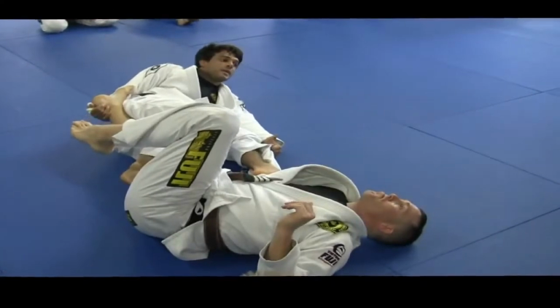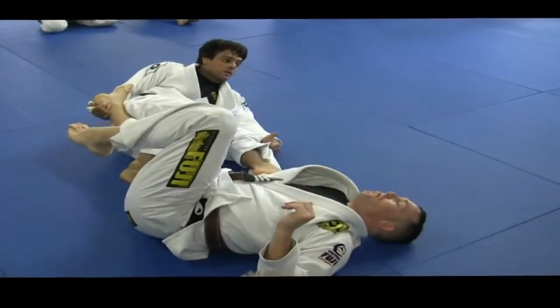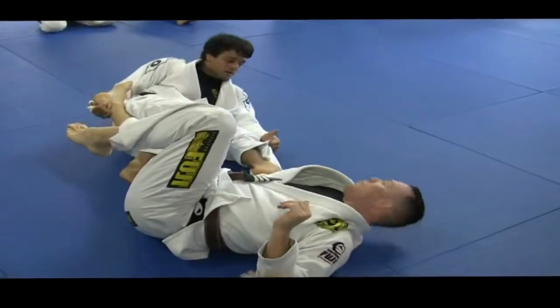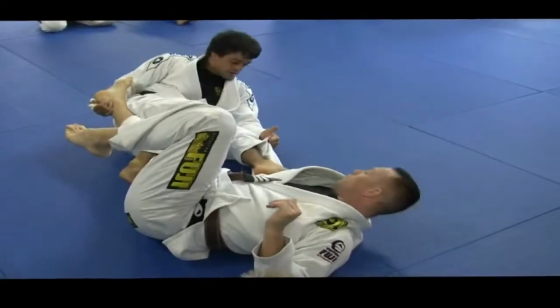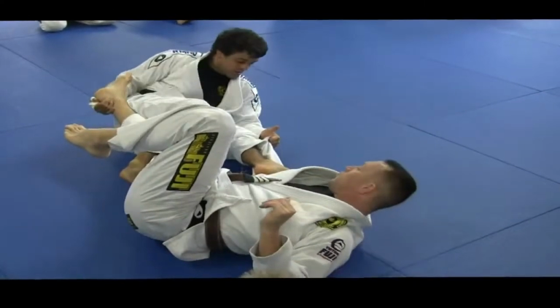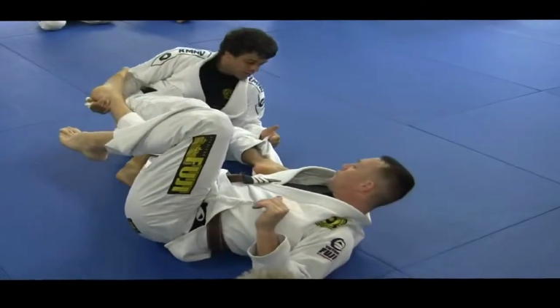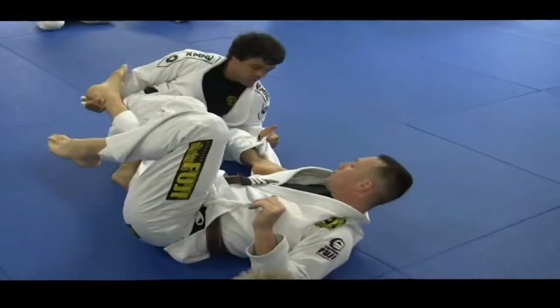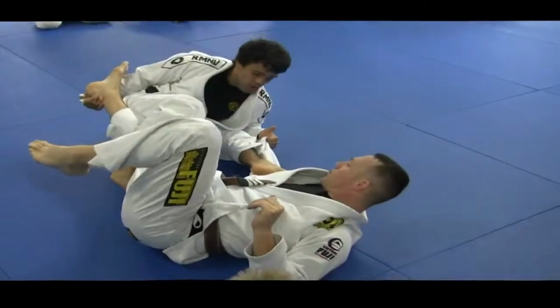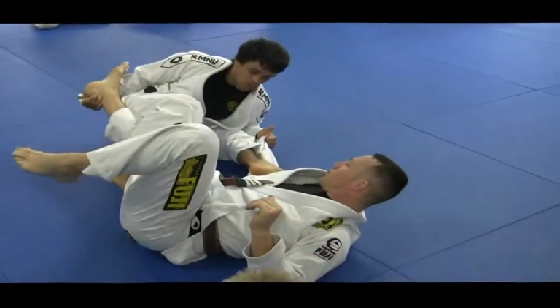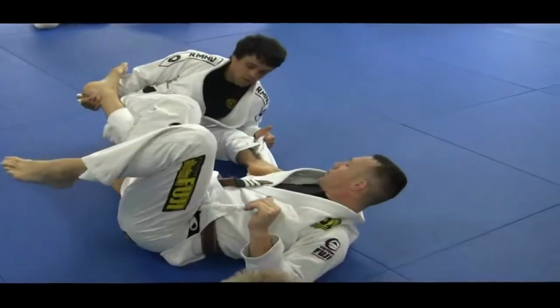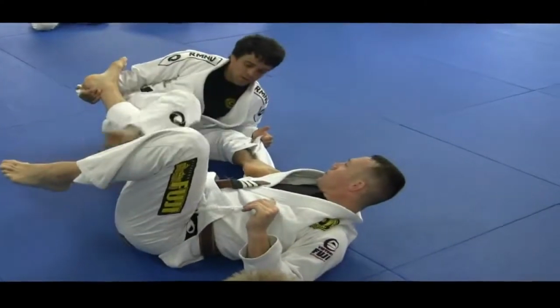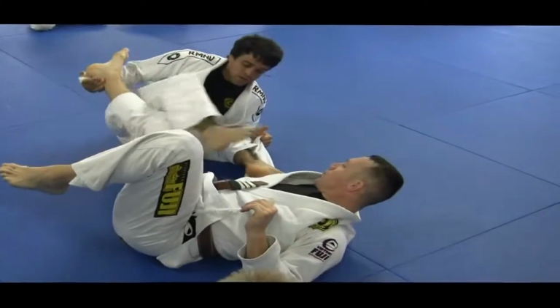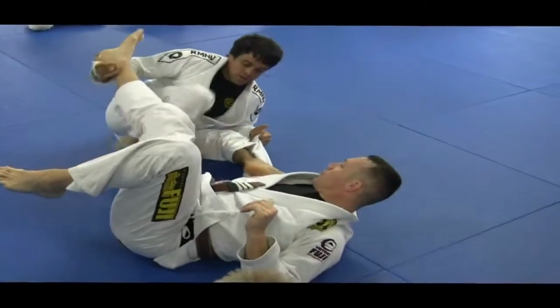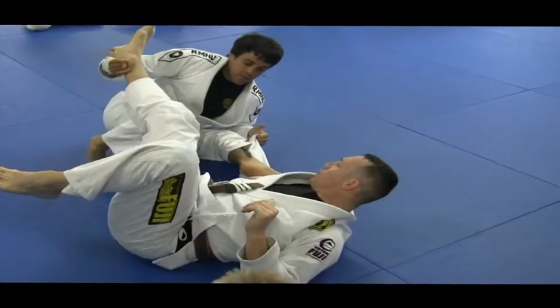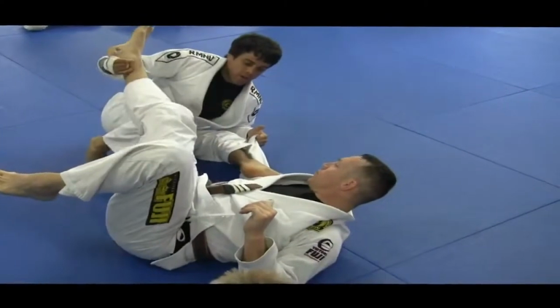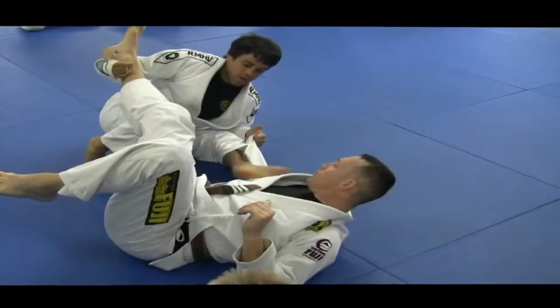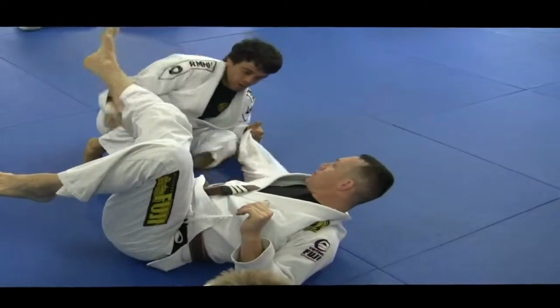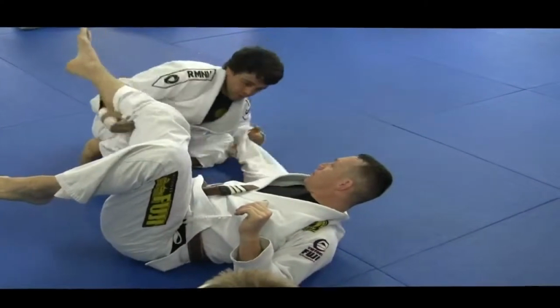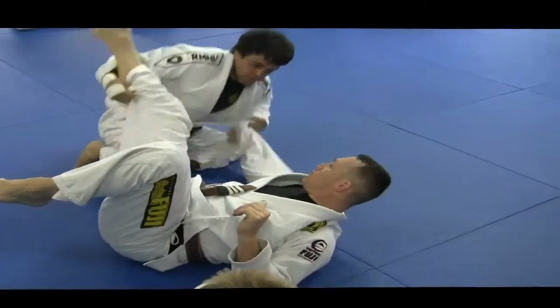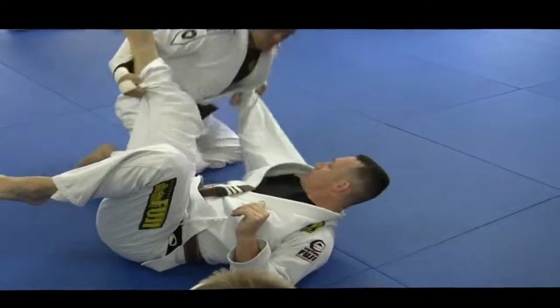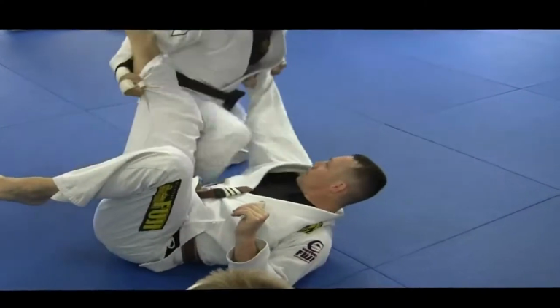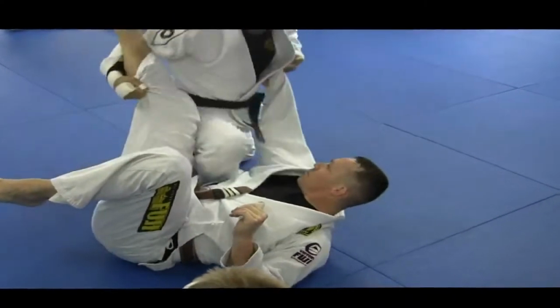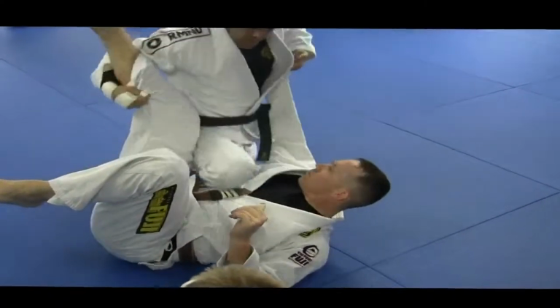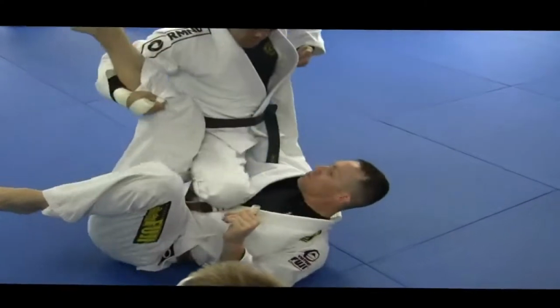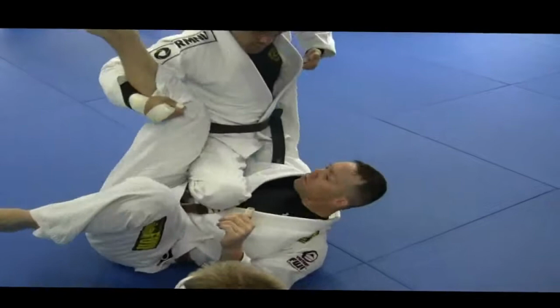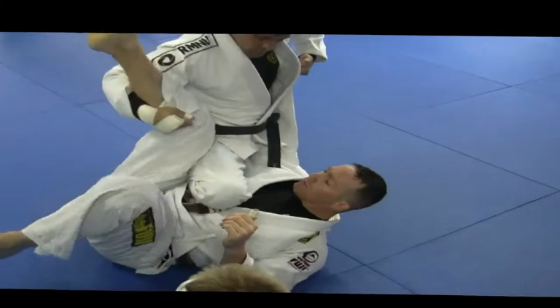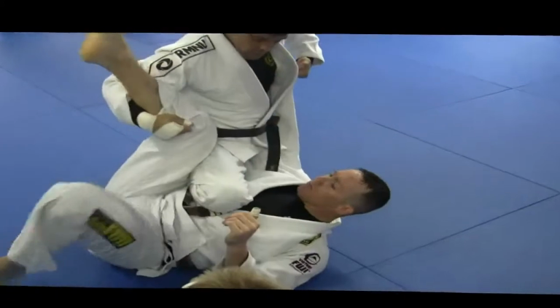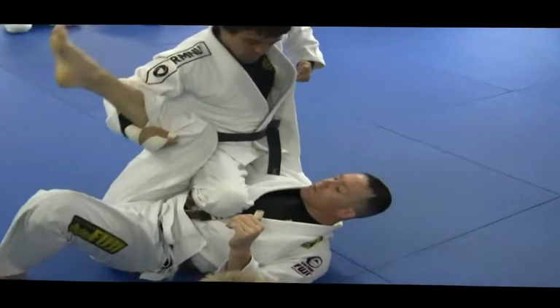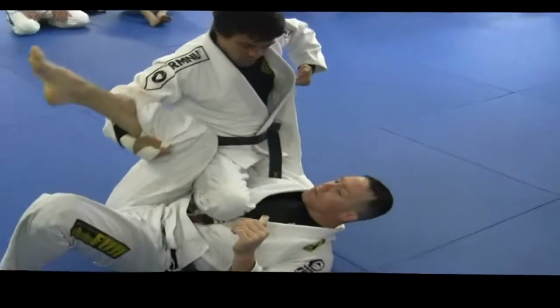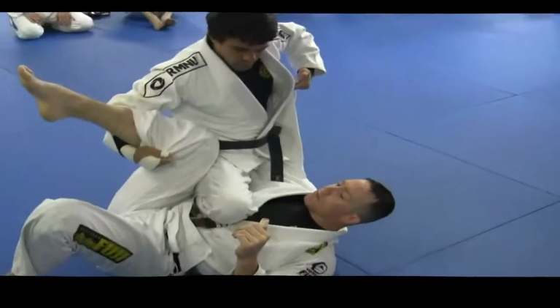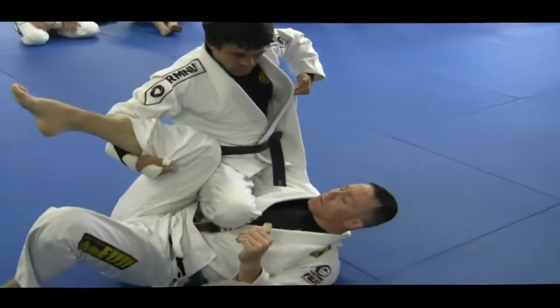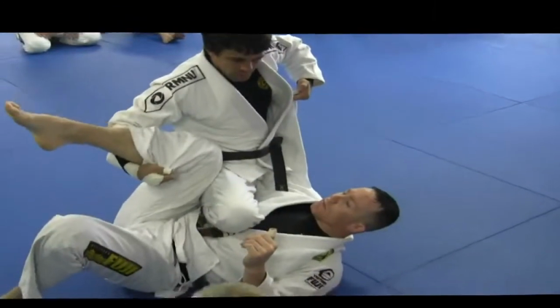Then I'm going to sit up on my elbow, step the leg off, follow in on the heel on top.